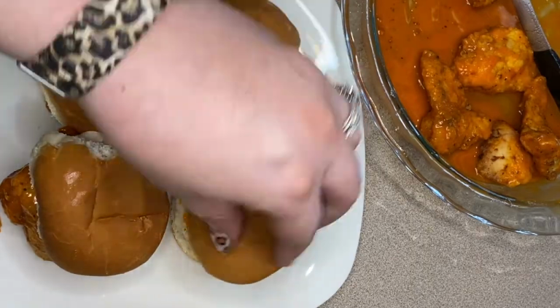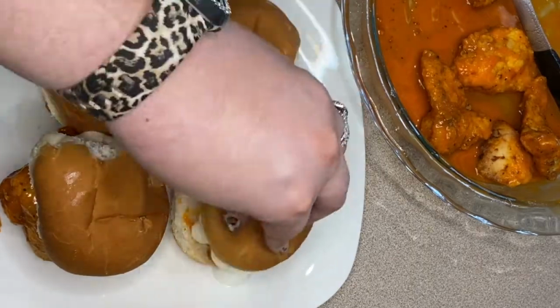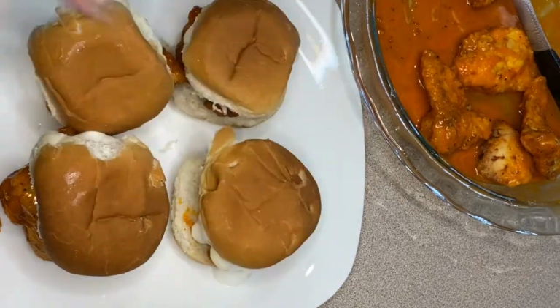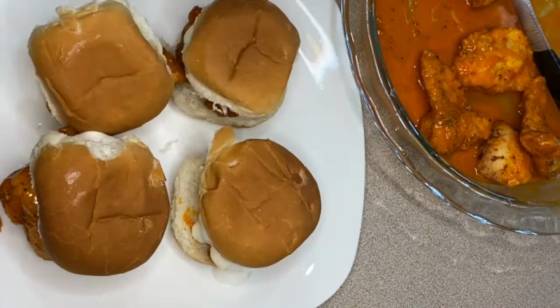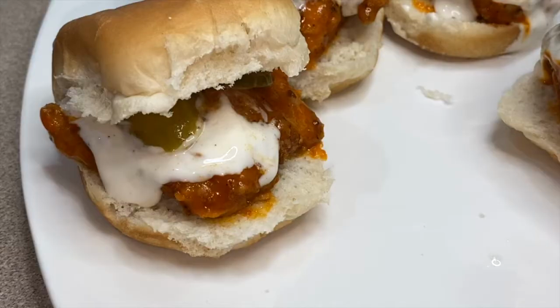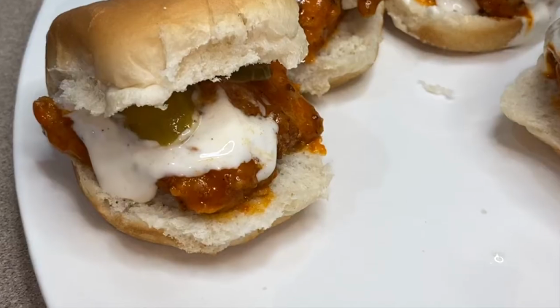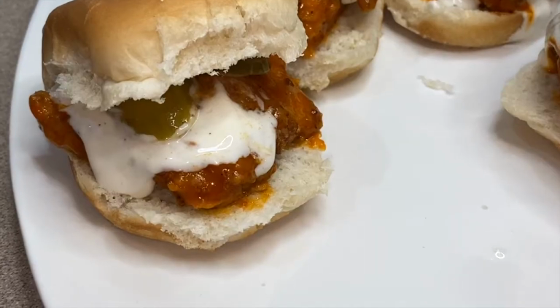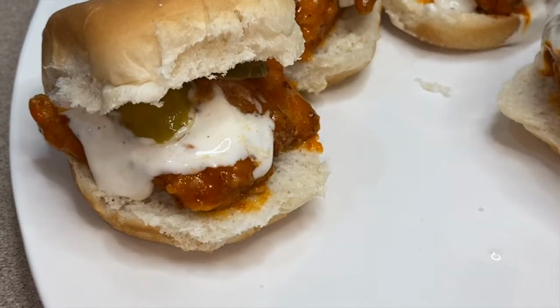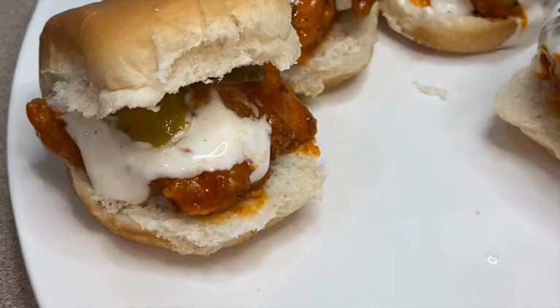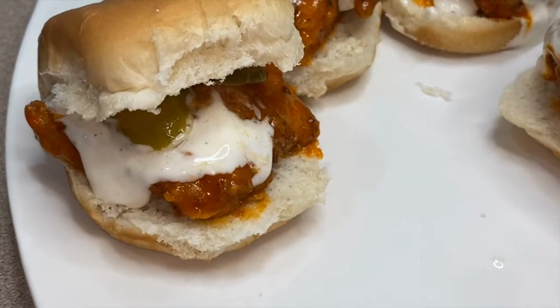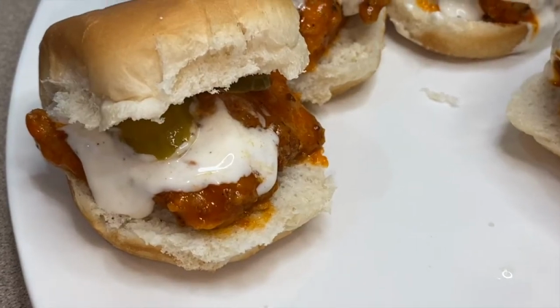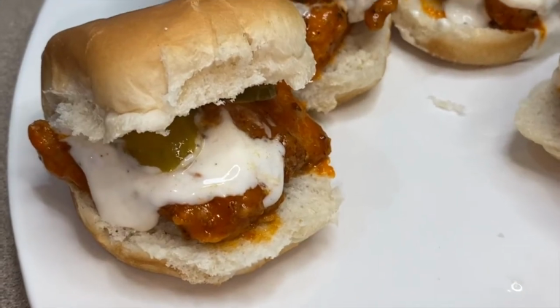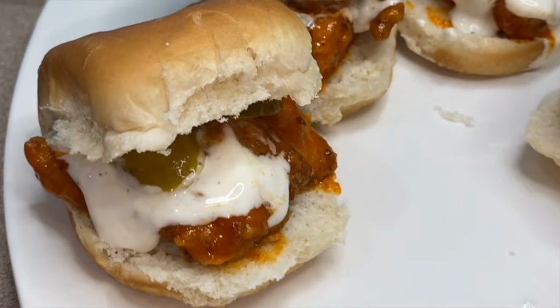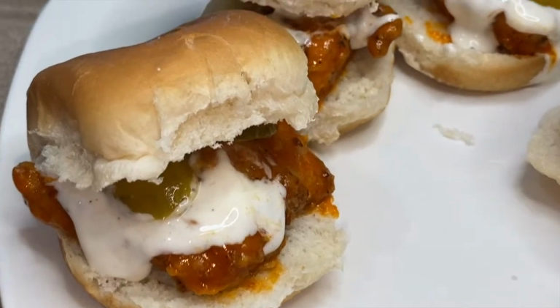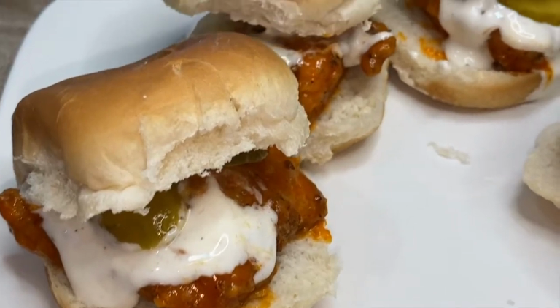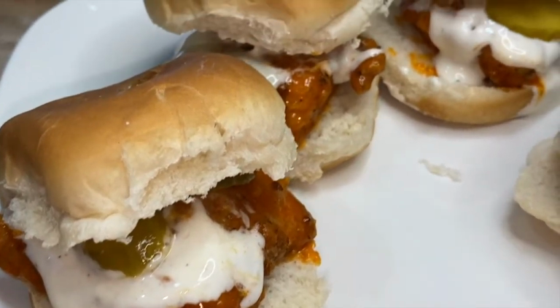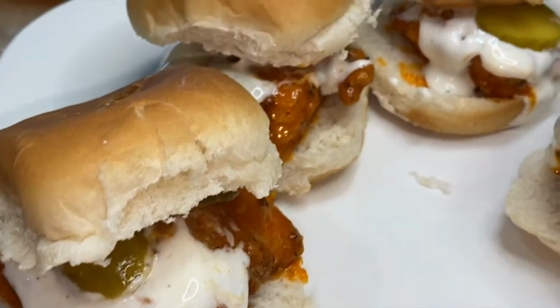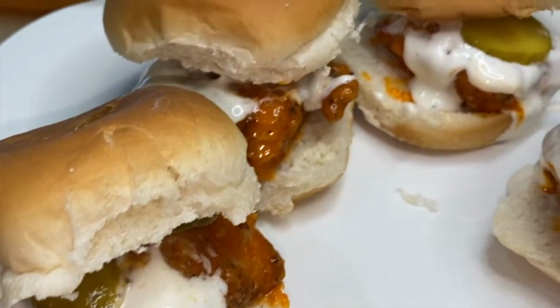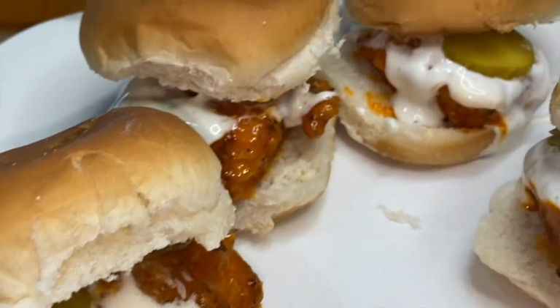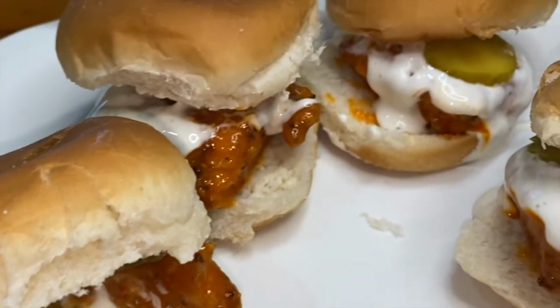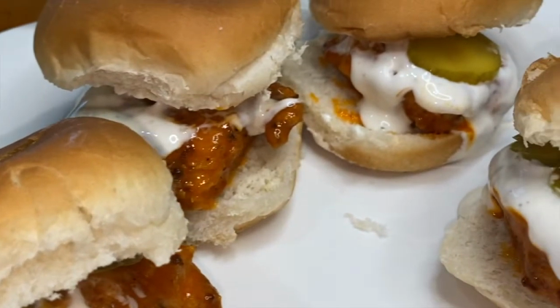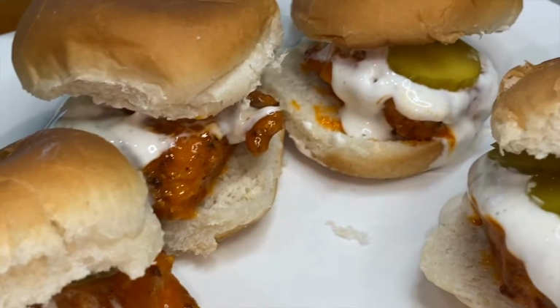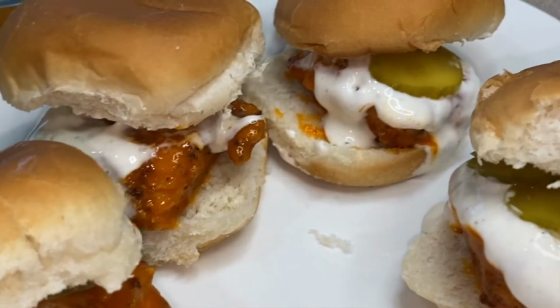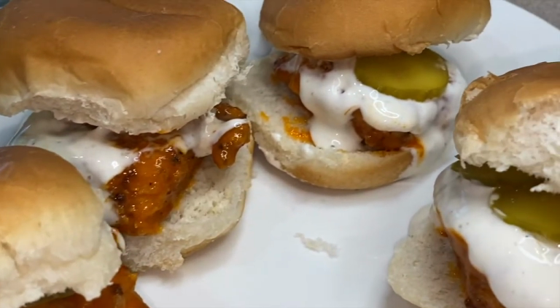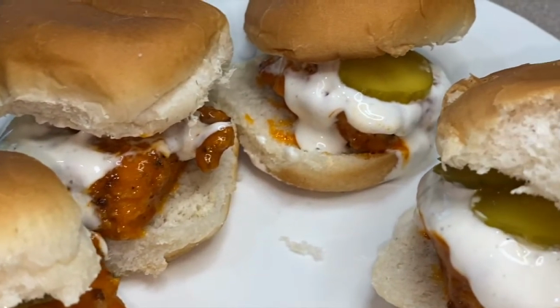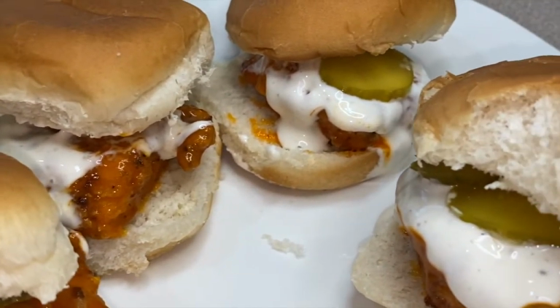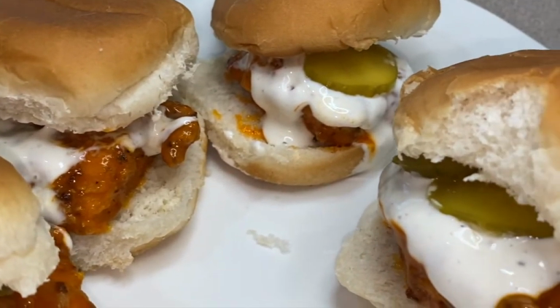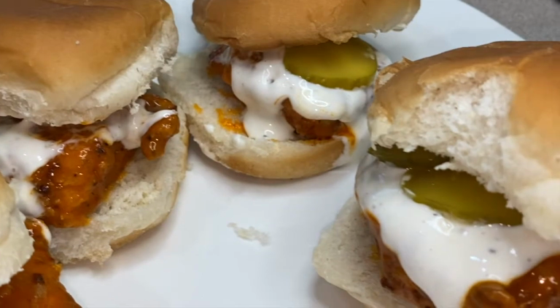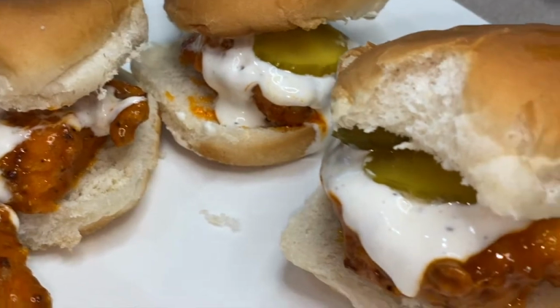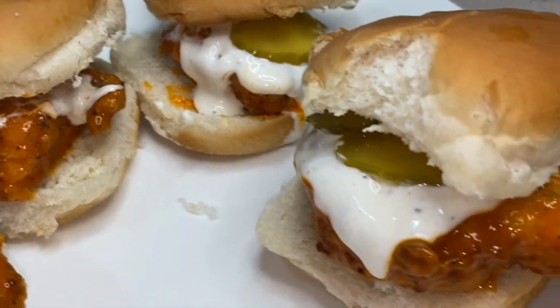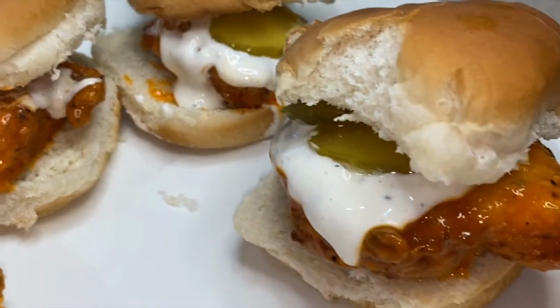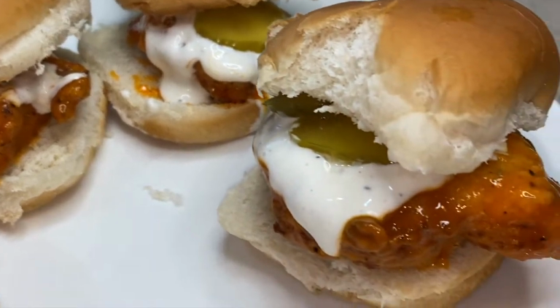I hope y'all enjoy these buffalo chicken sliders, and thanks for watching today.